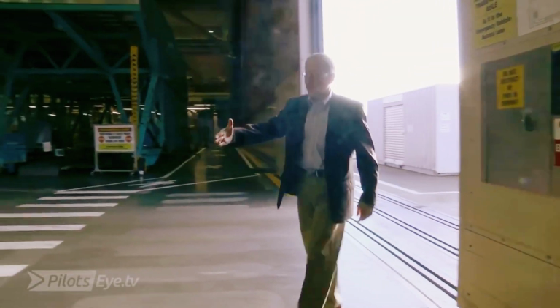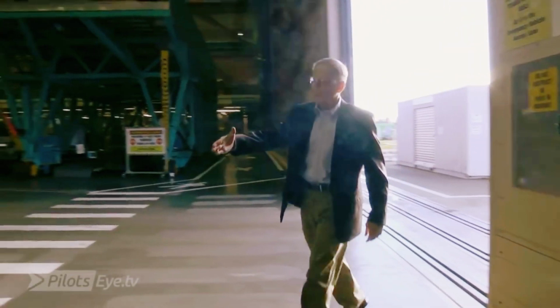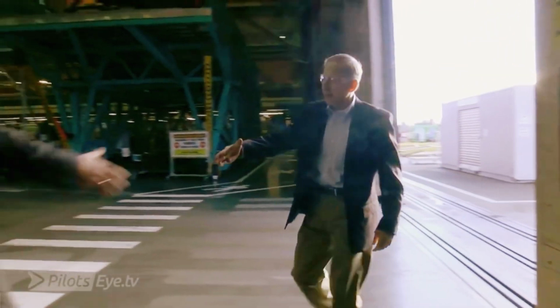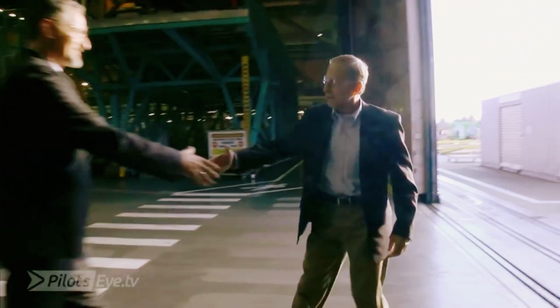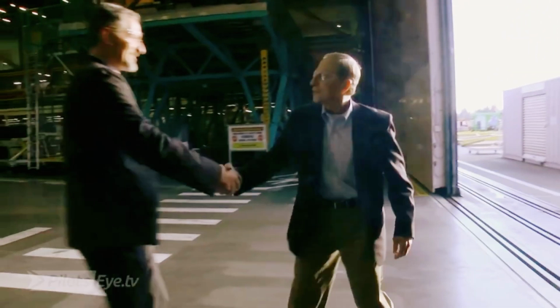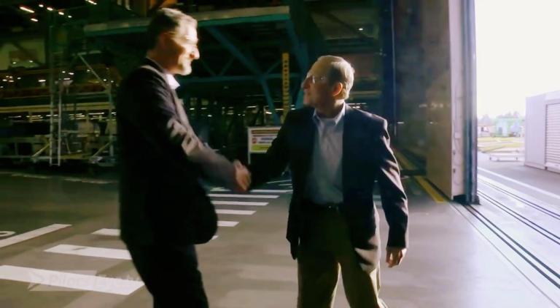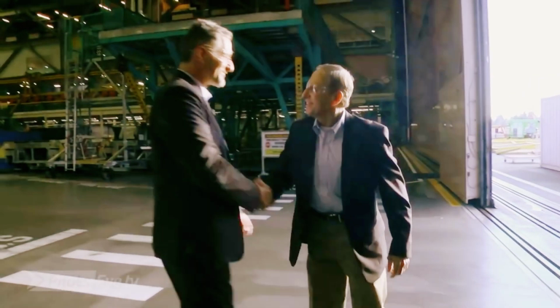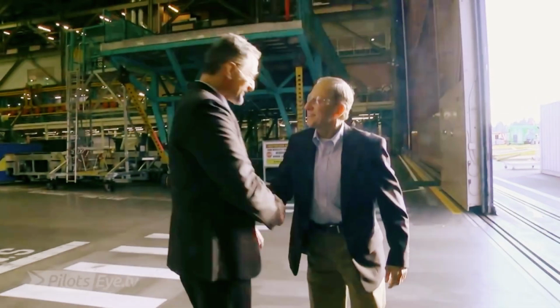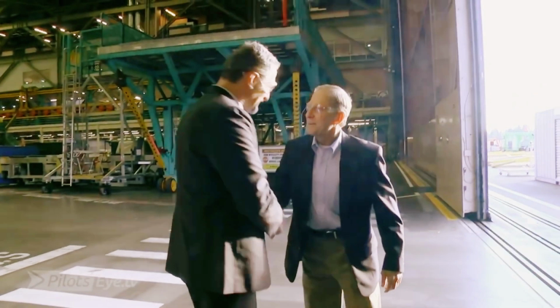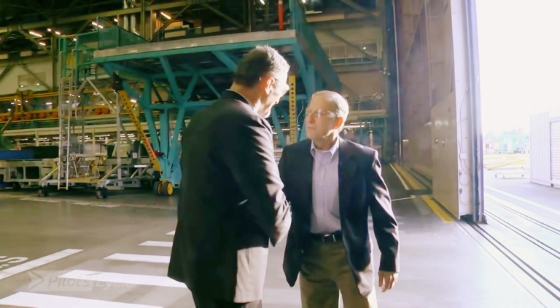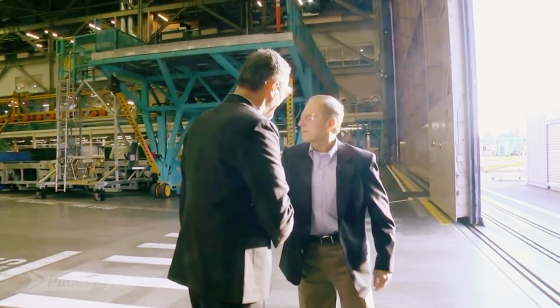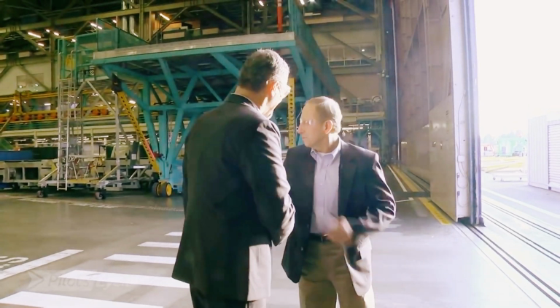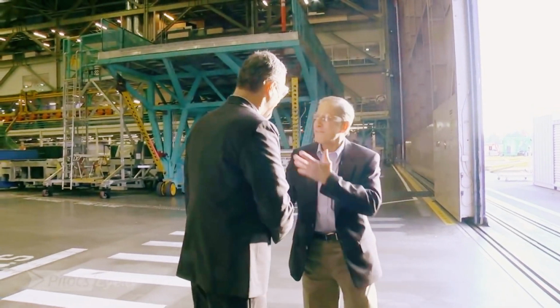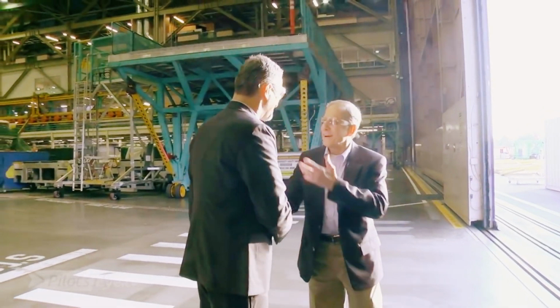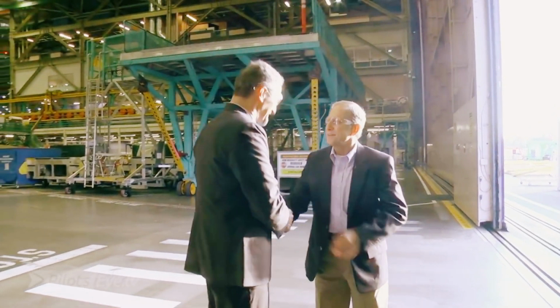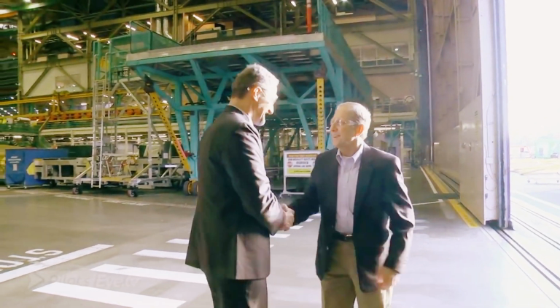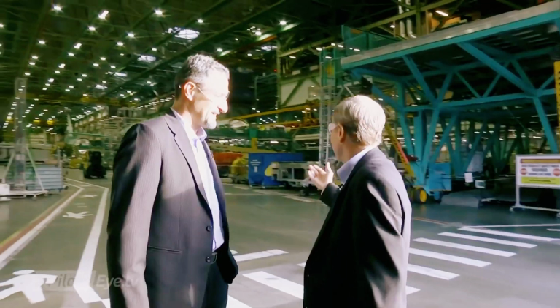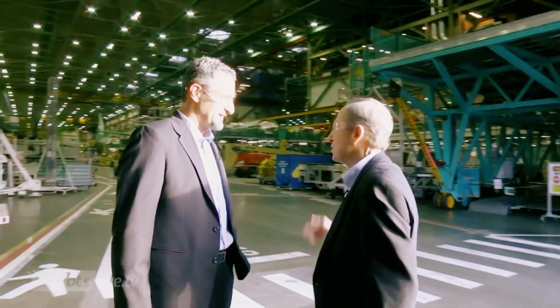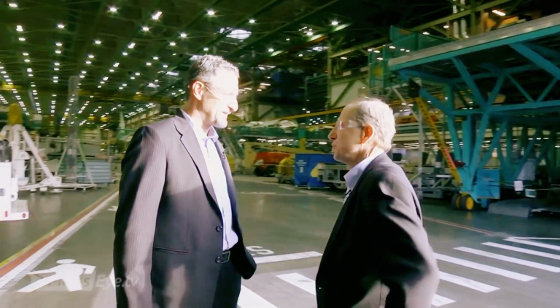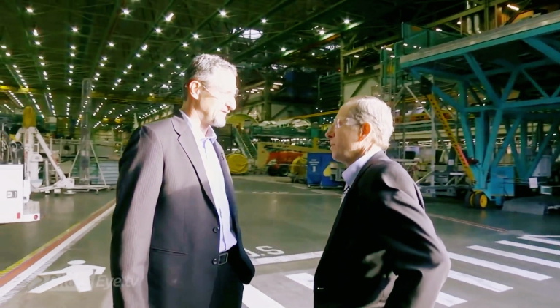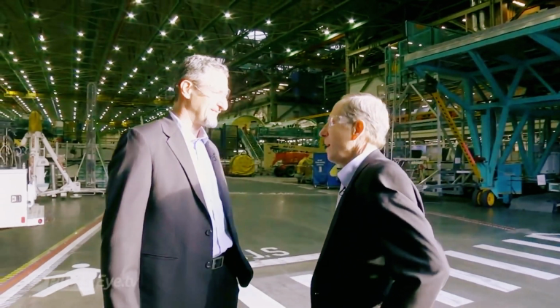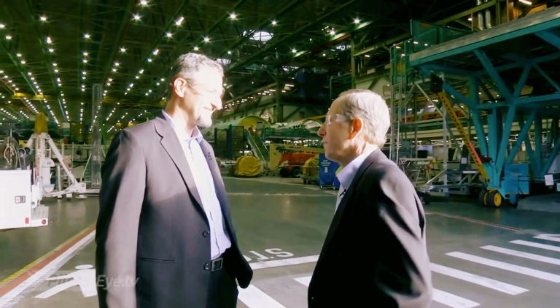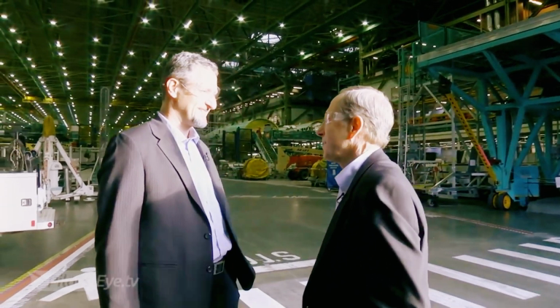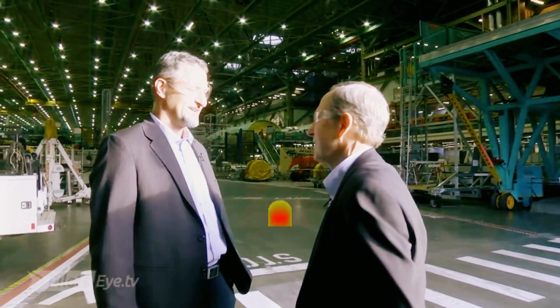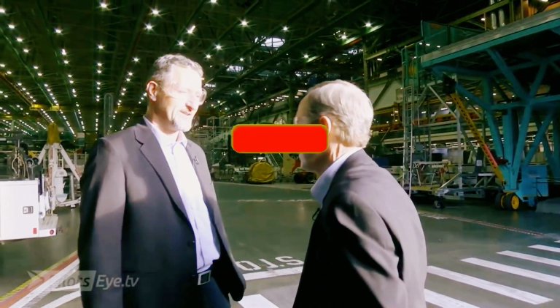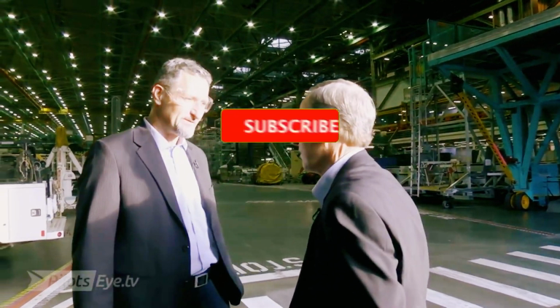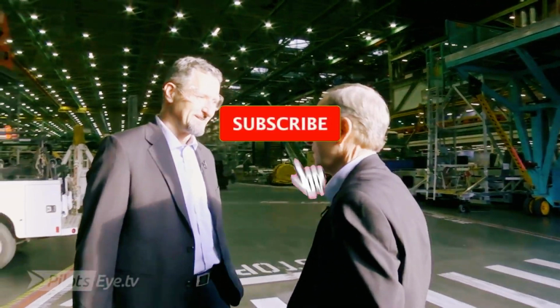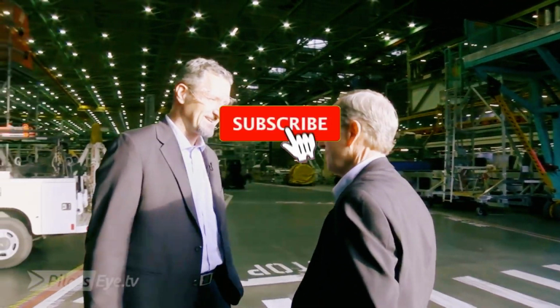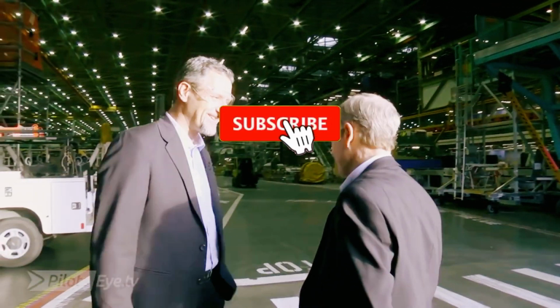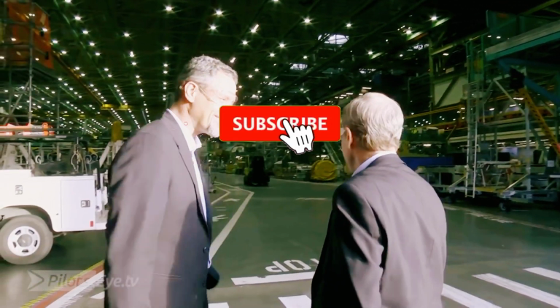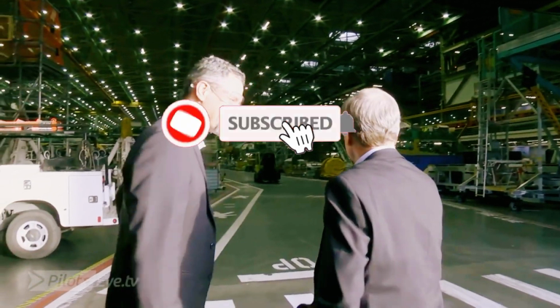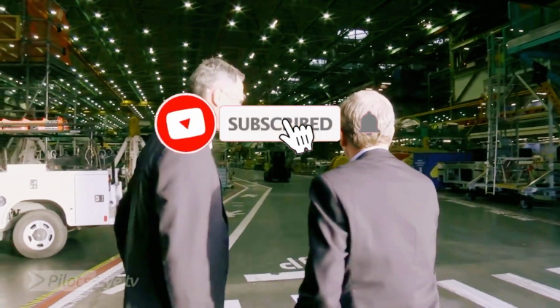Hello Manfred, good to see you. Good seeing you again. Welcome to our factory. I'd like to show you around if I could. Yes, please. Okay, let's go.